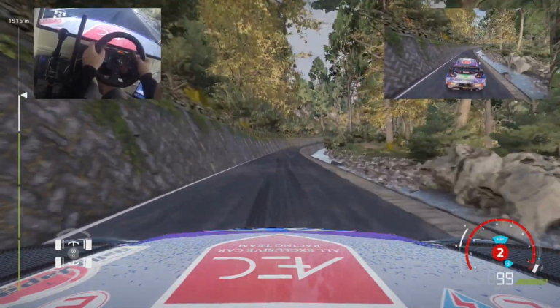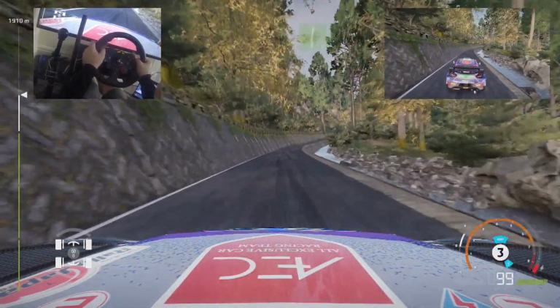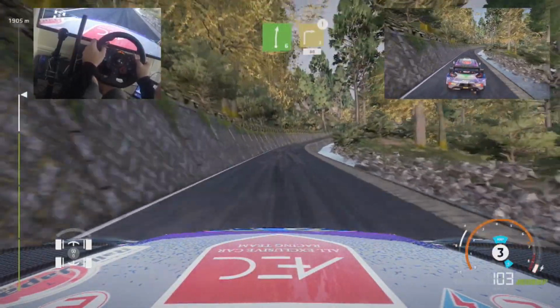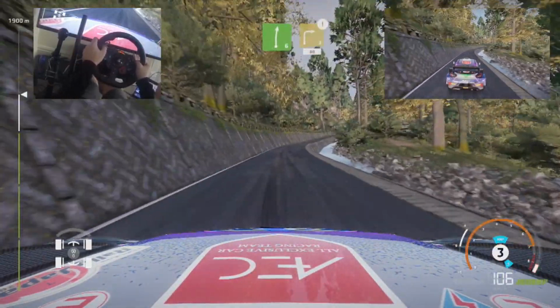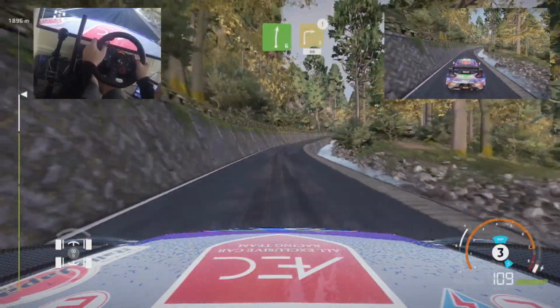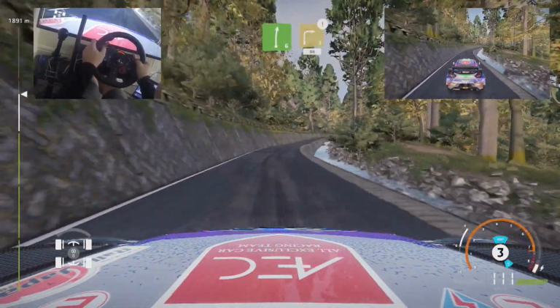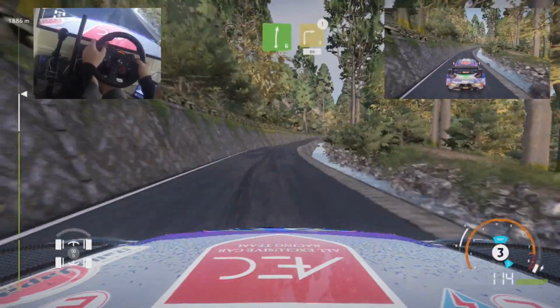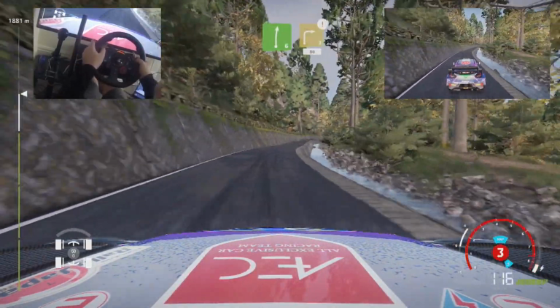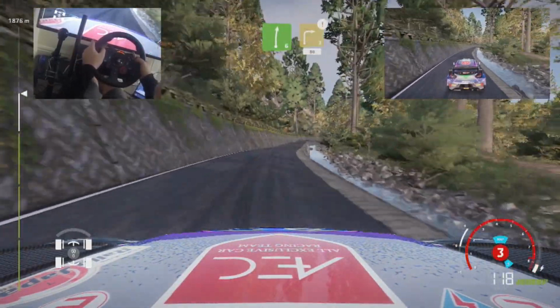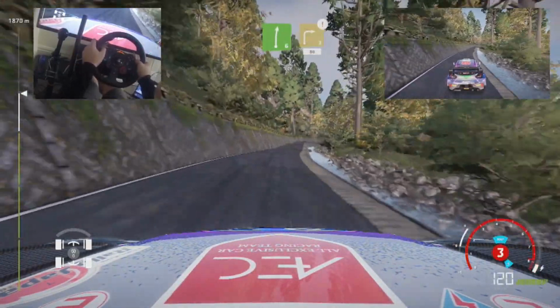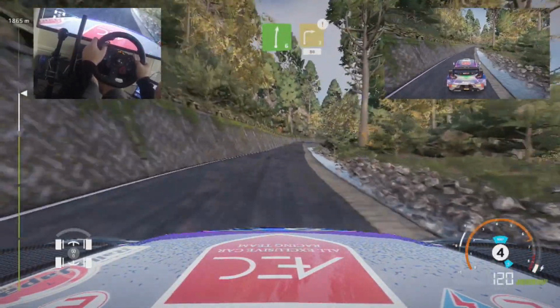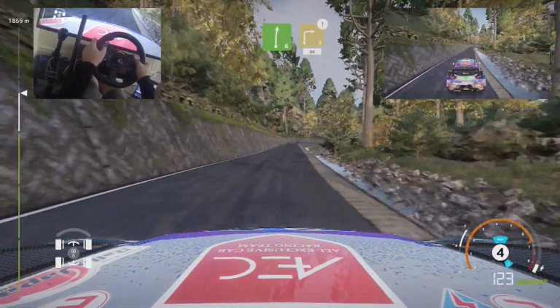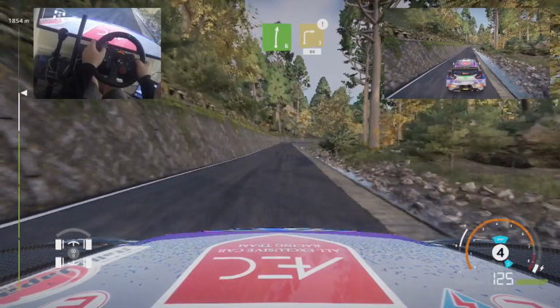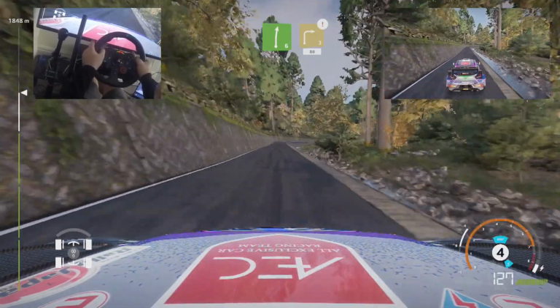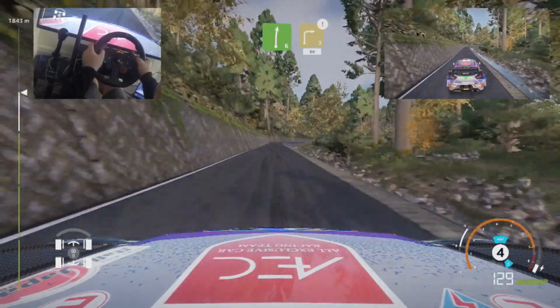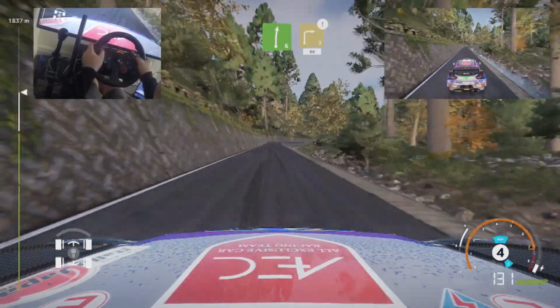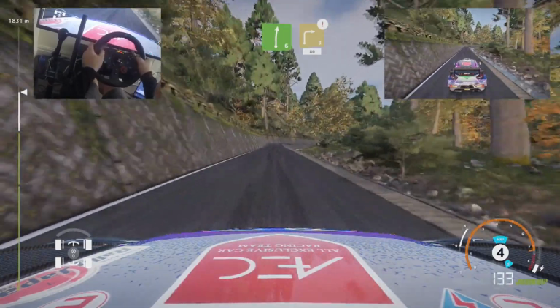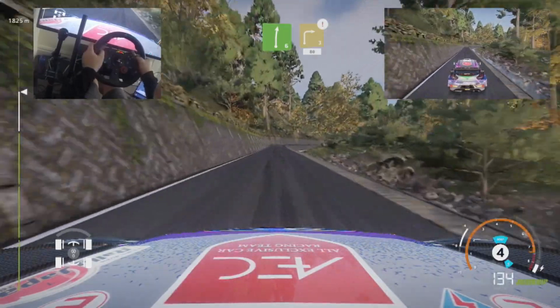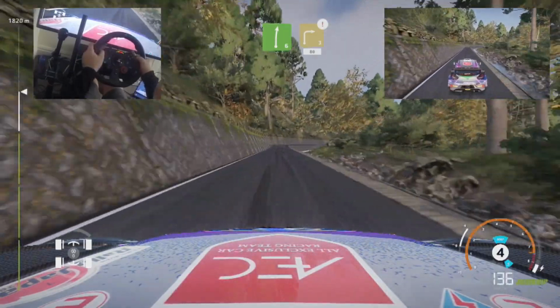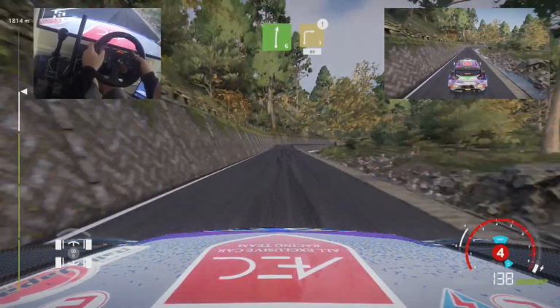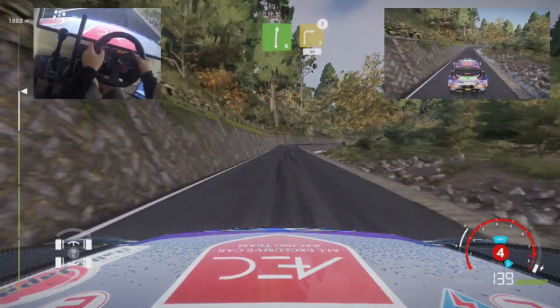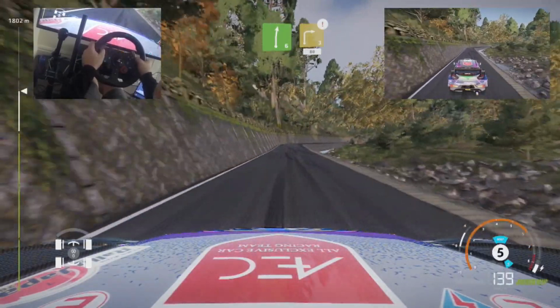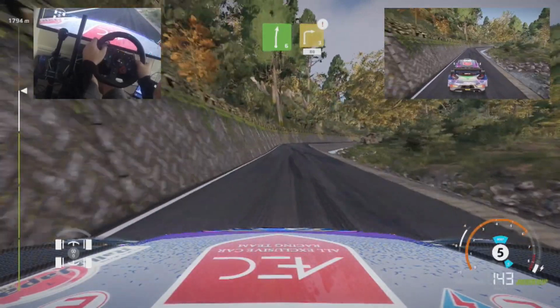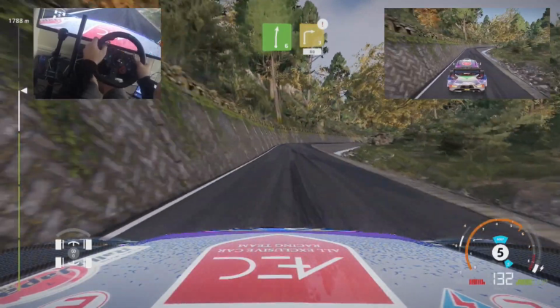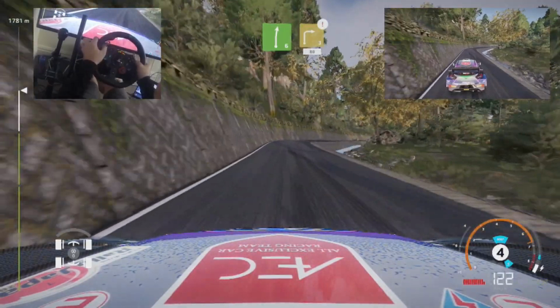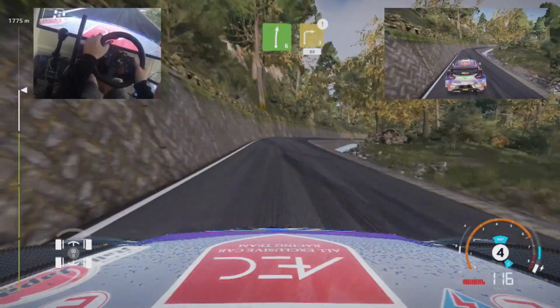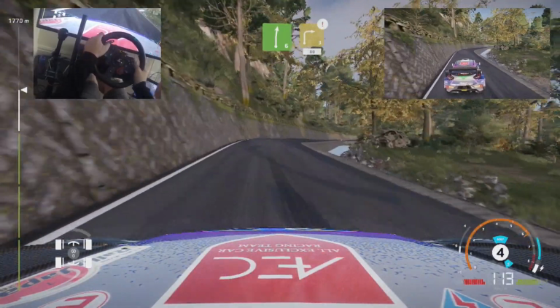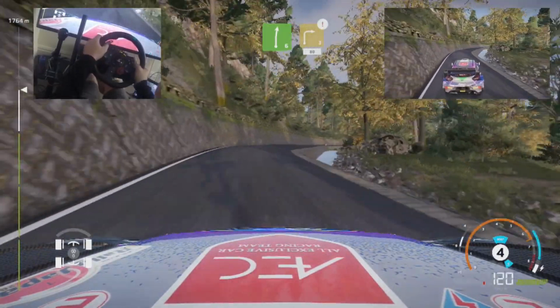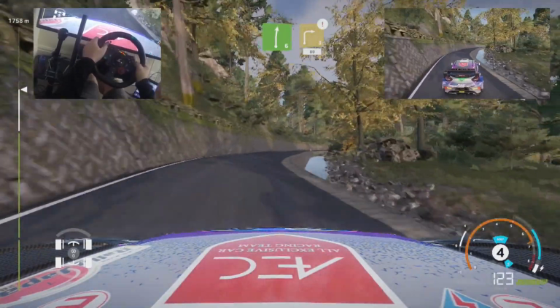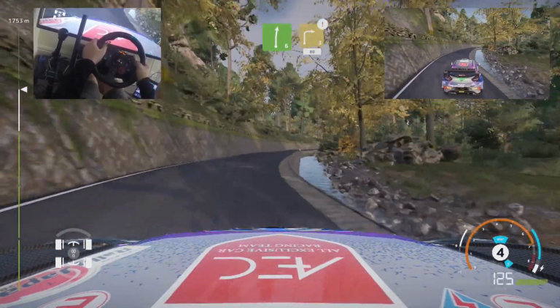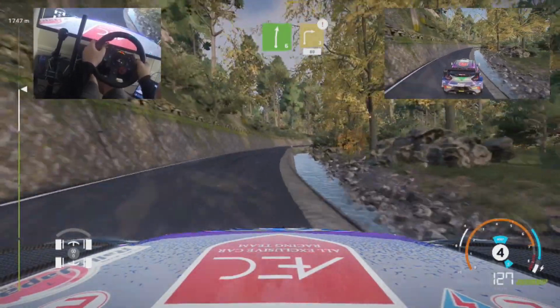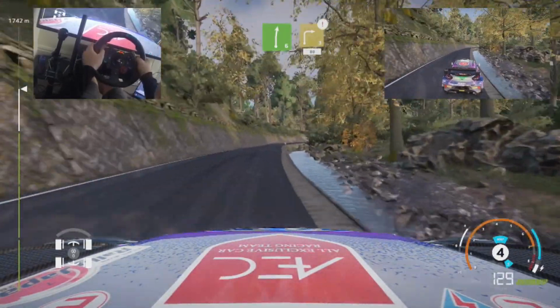Right 6, keep in, and caution, brake for right 3, tightens 2, narrow, bumpy, 80.